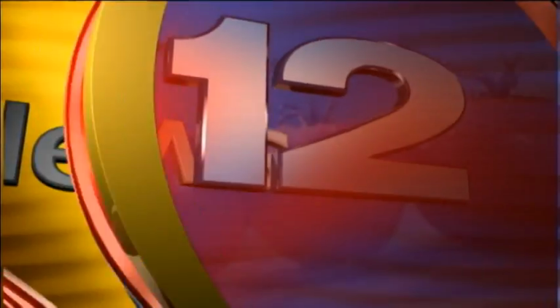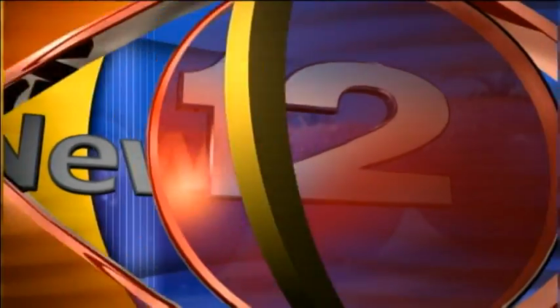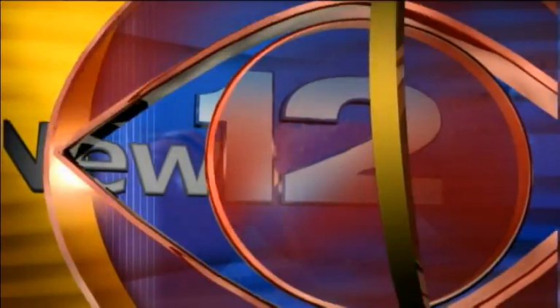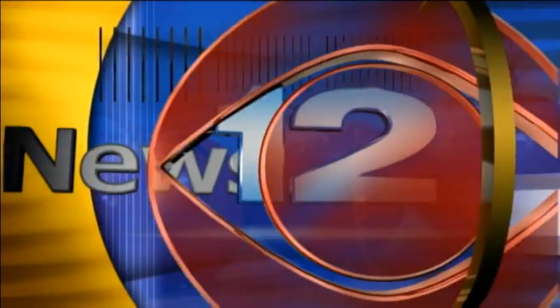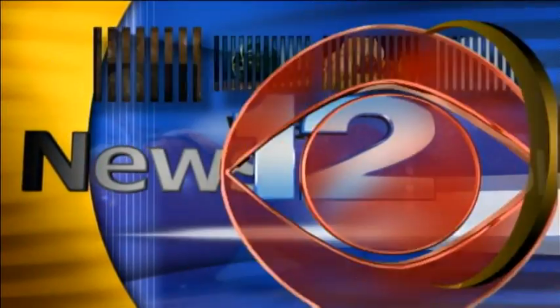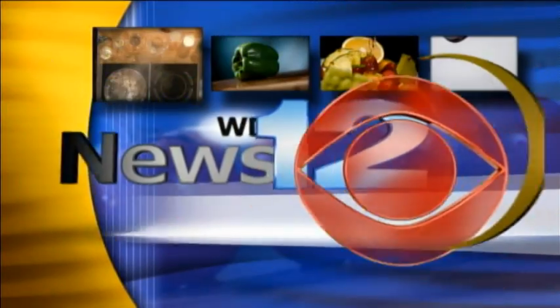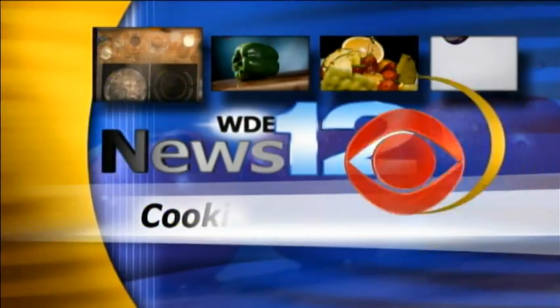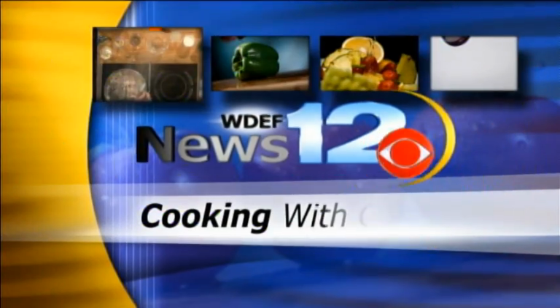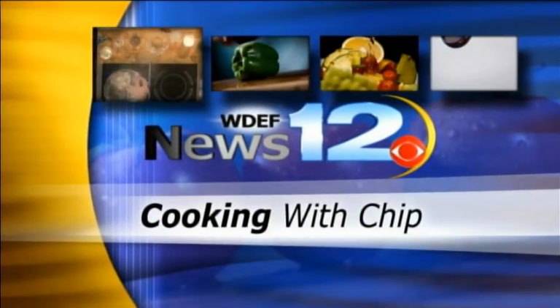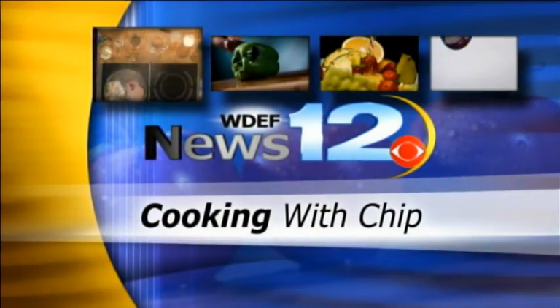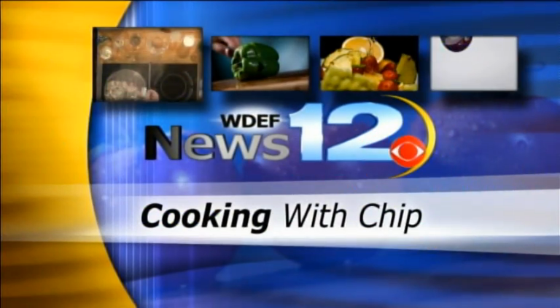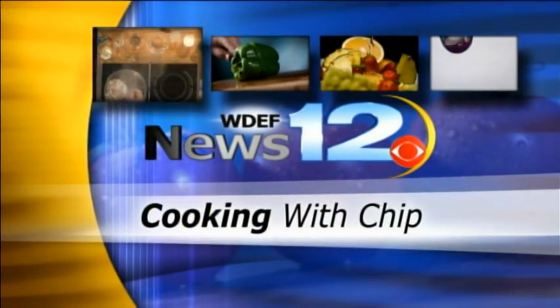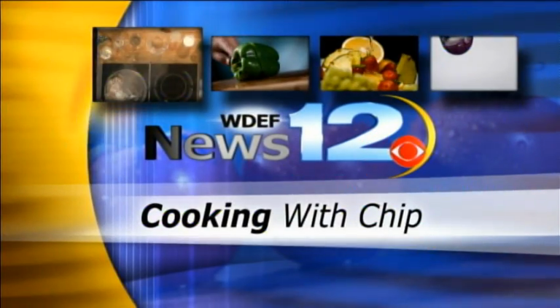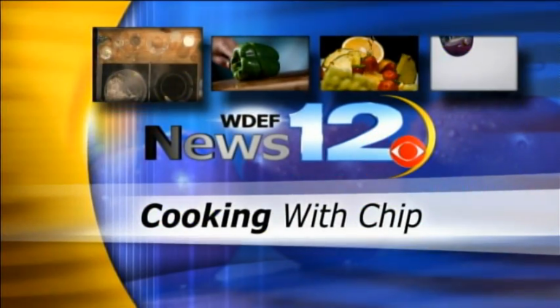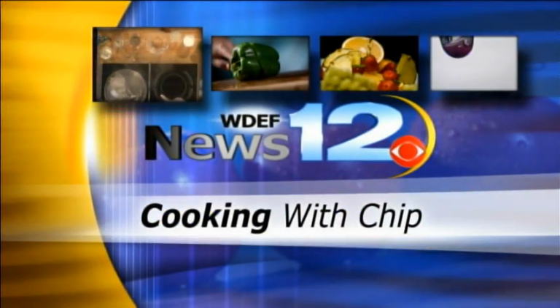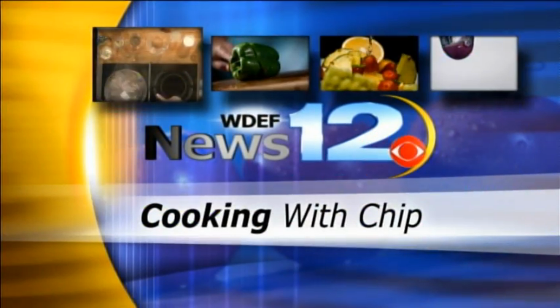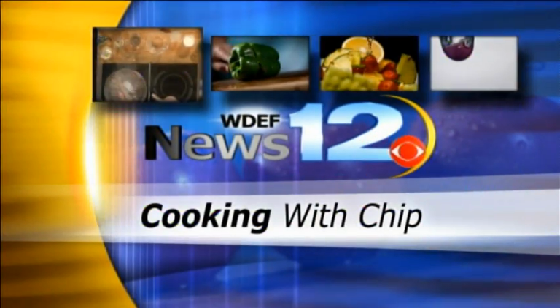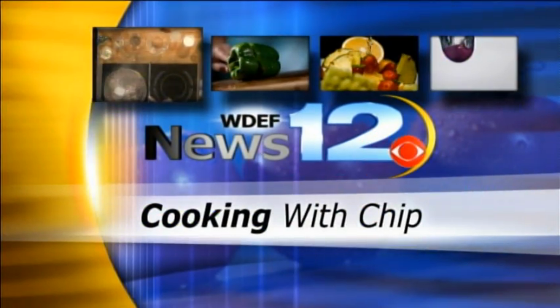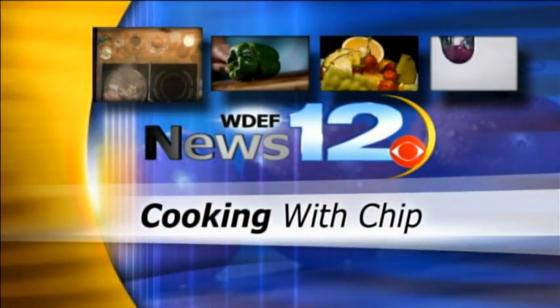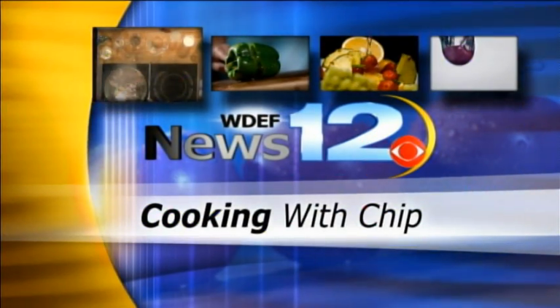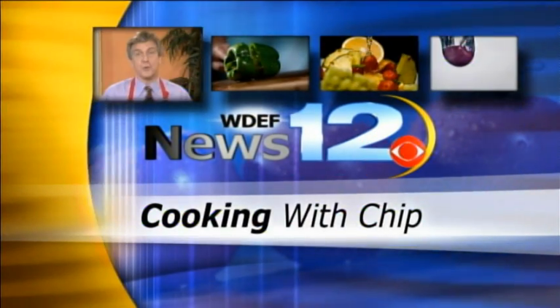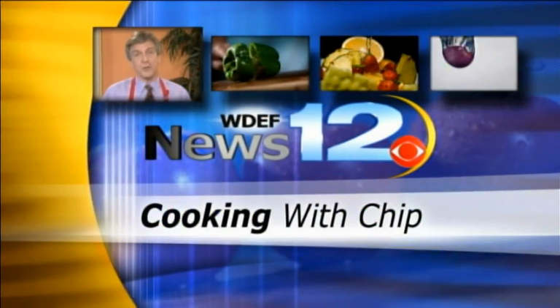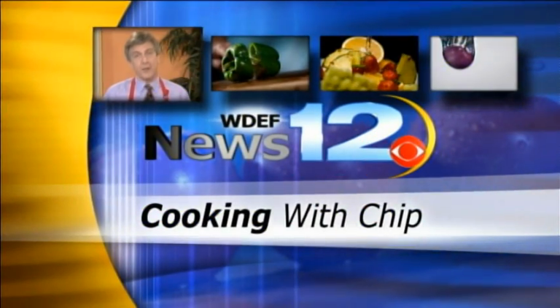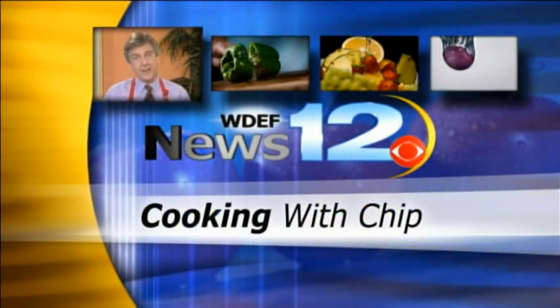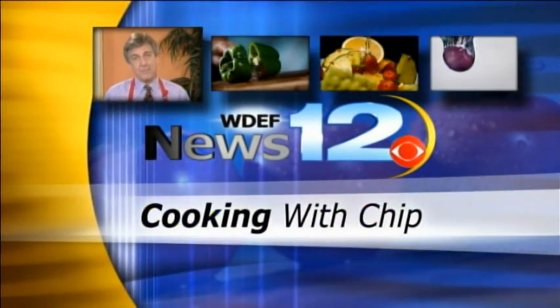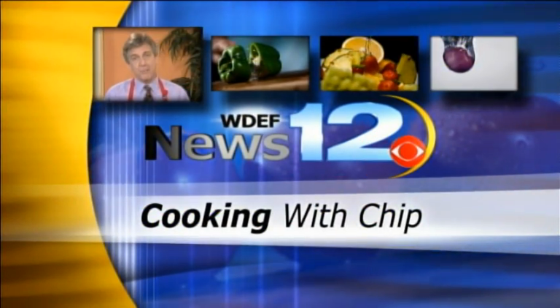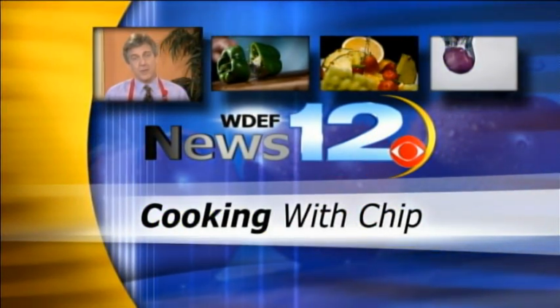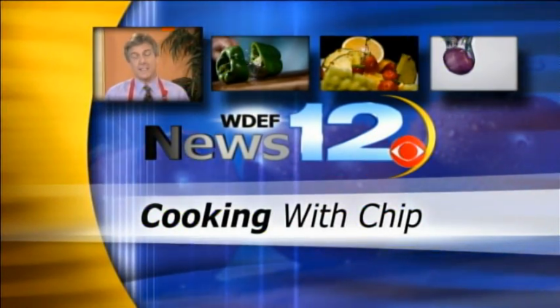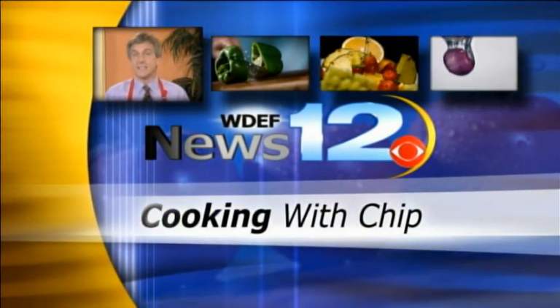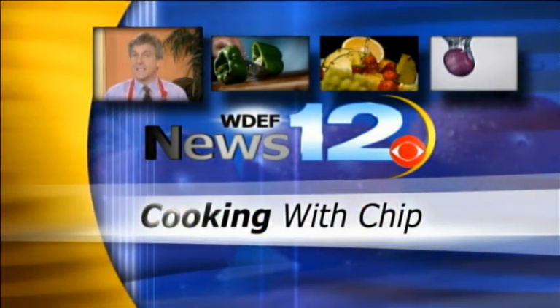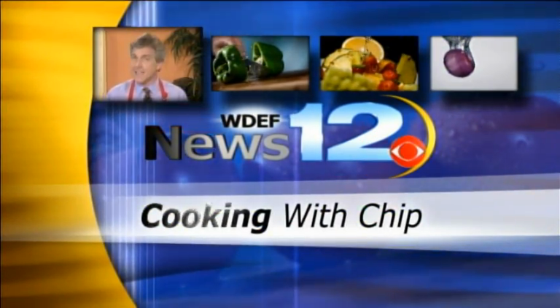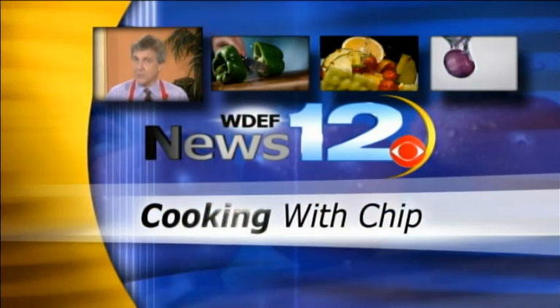Now, for some fresh, delicious, and savory food ideas, it's time to get cooking with Chip.